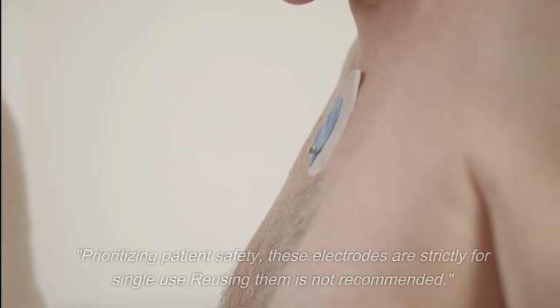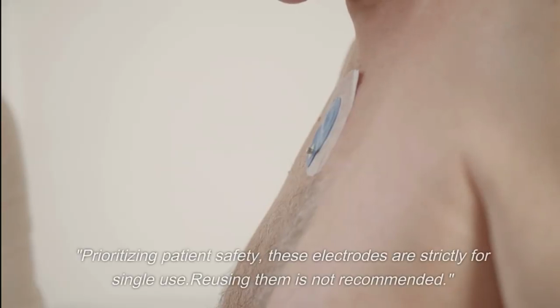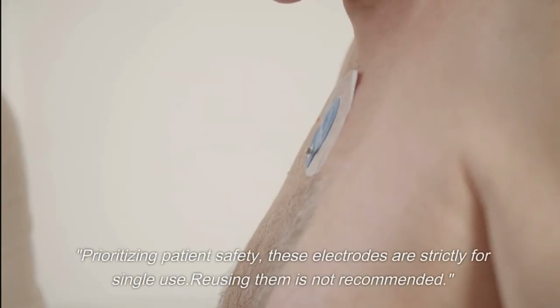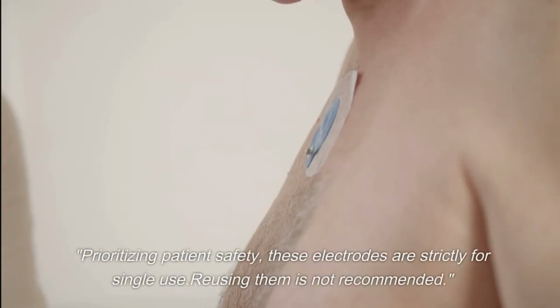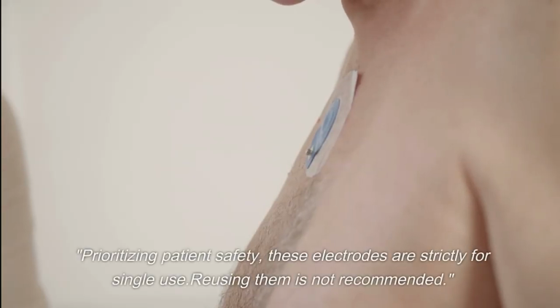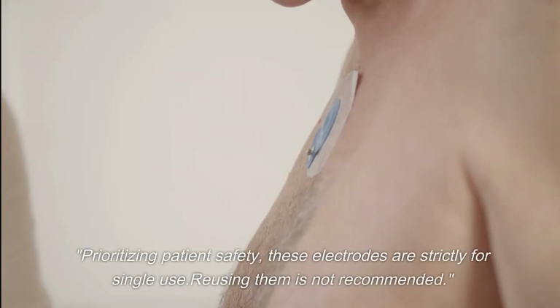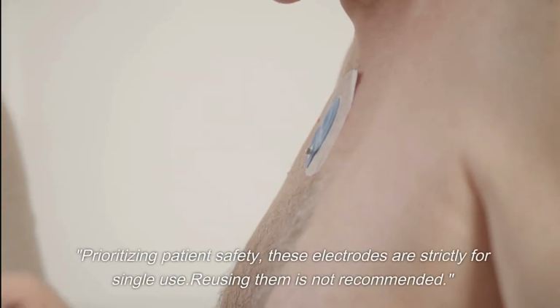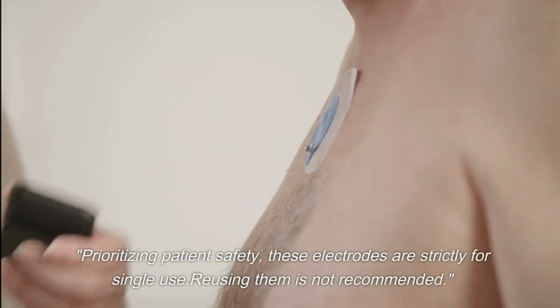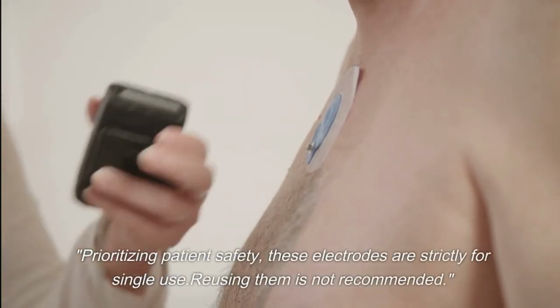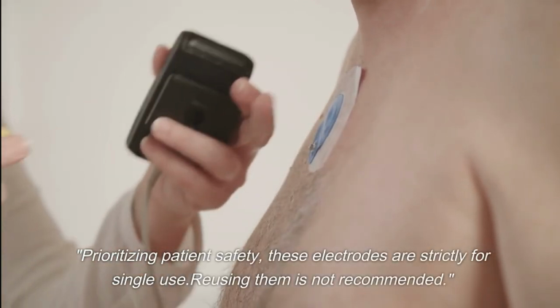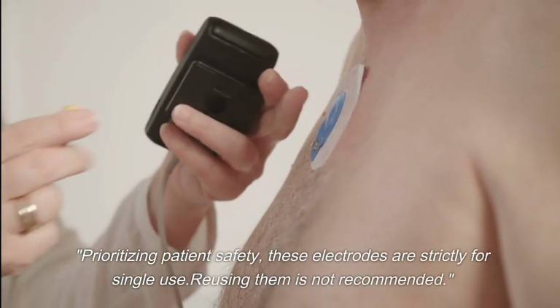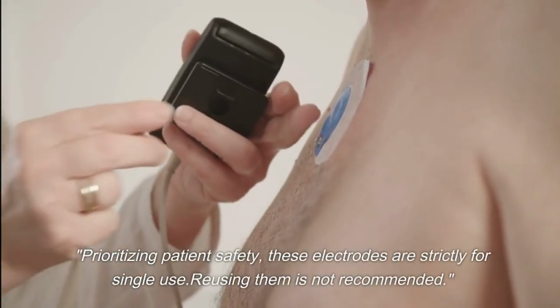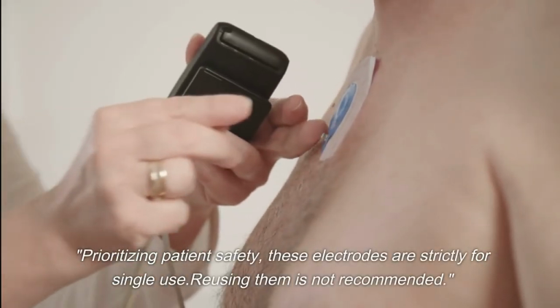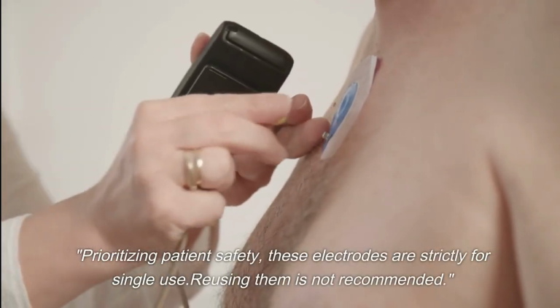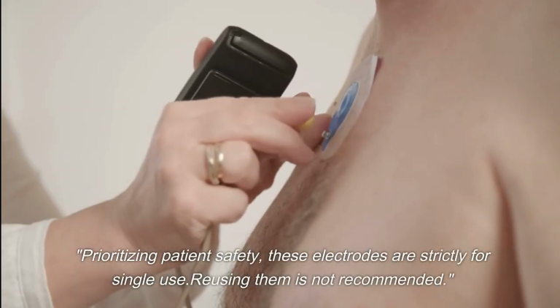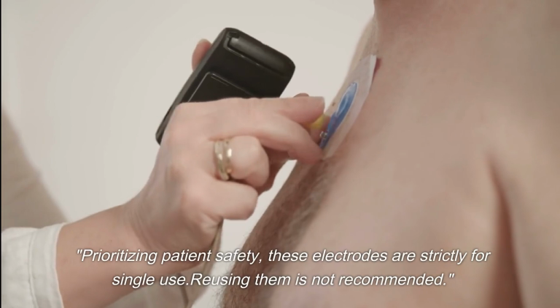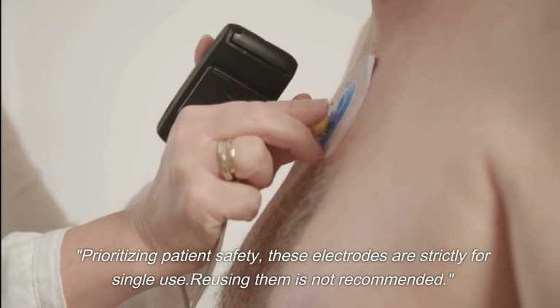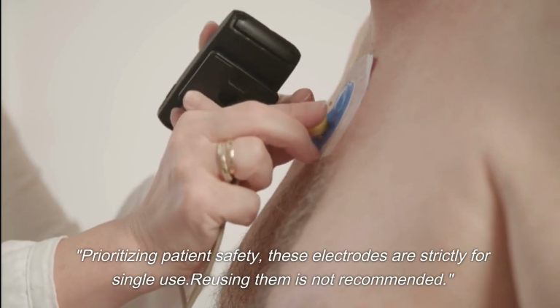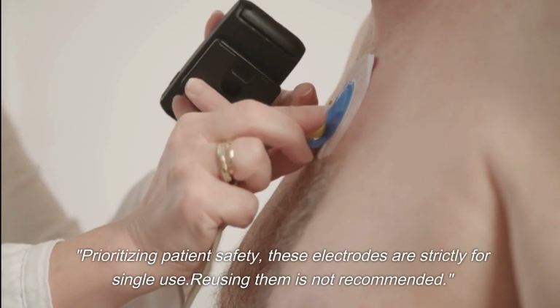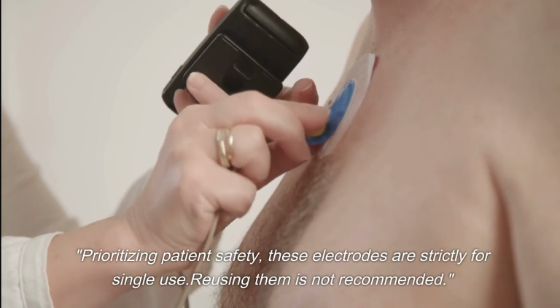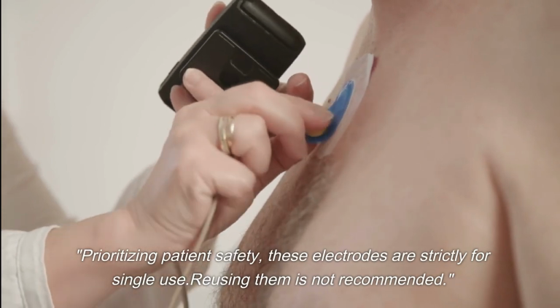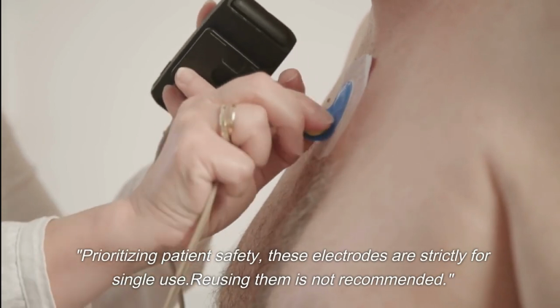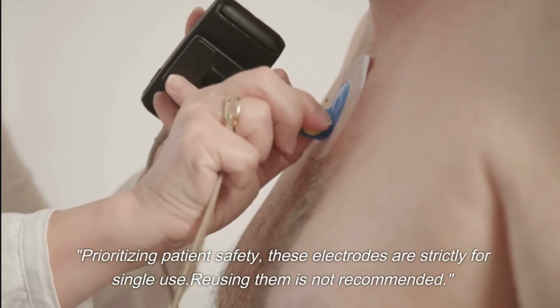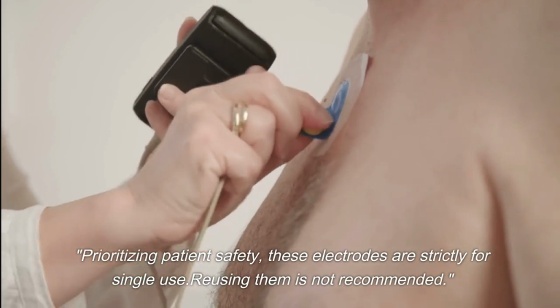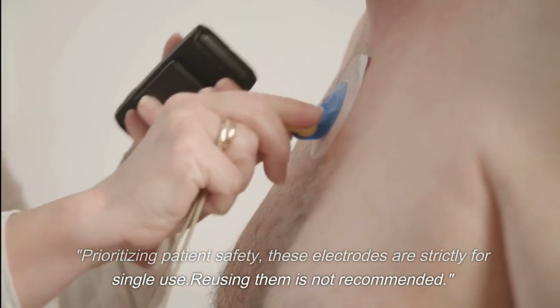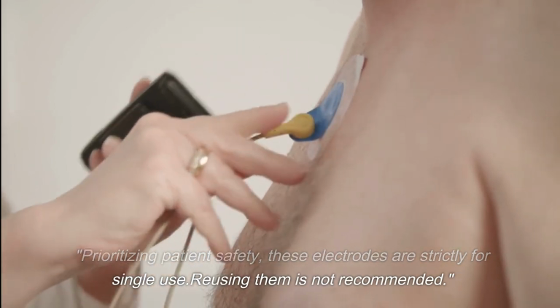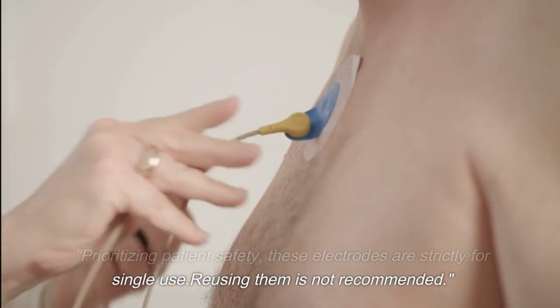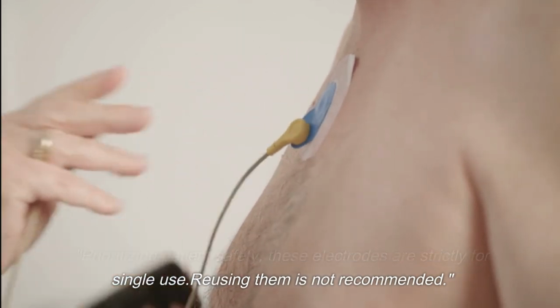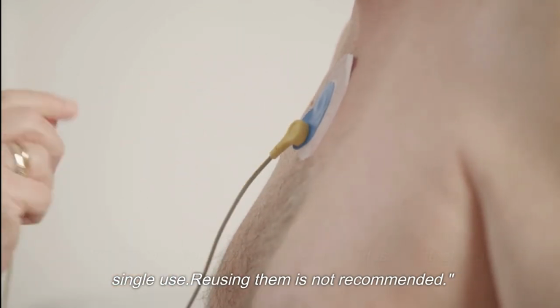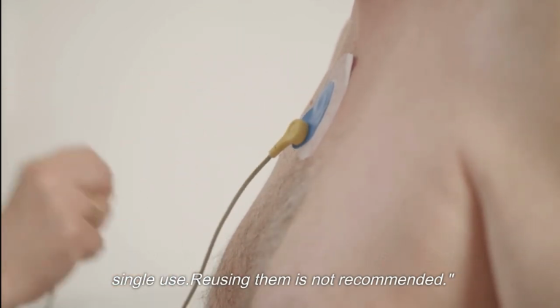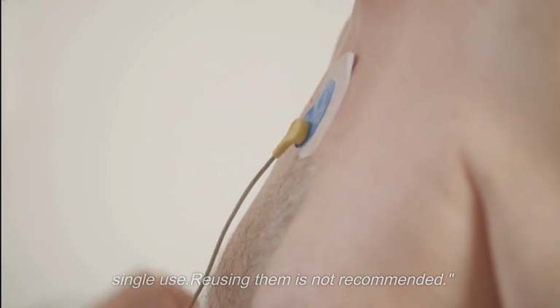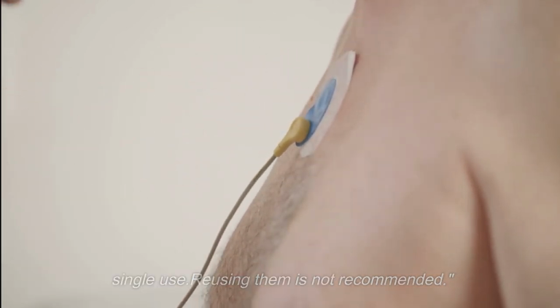Prioritizing patient safety, these electrodes are strictly for single use. Reusing them is not recommended.